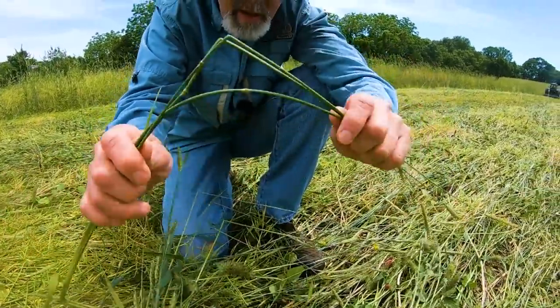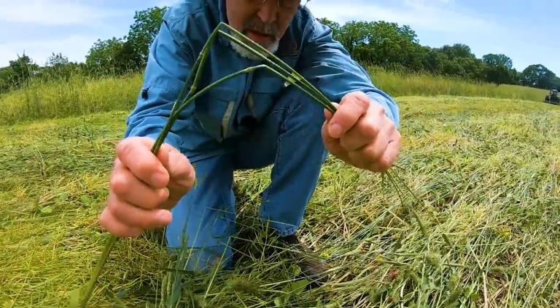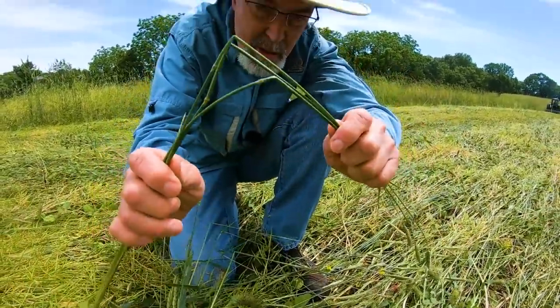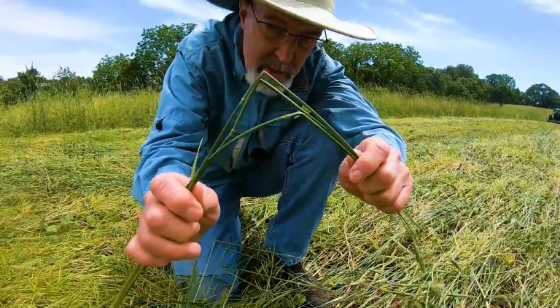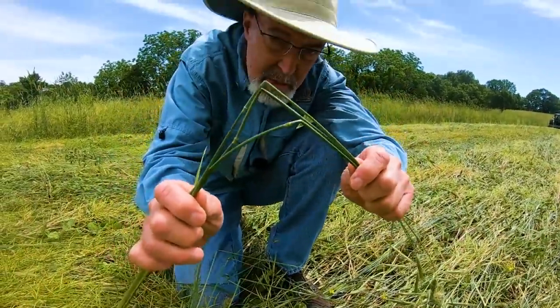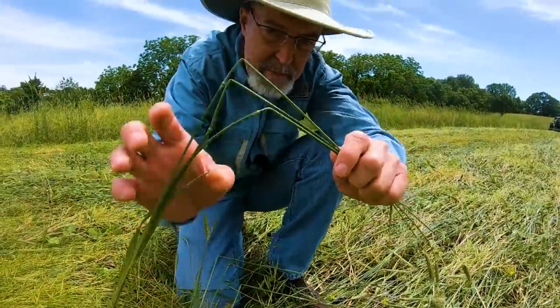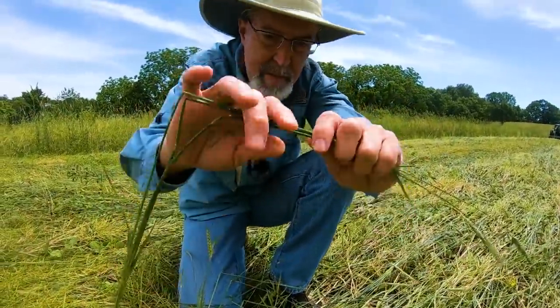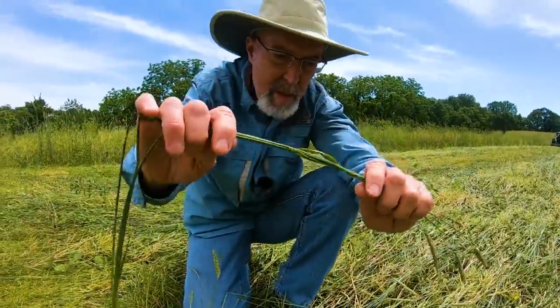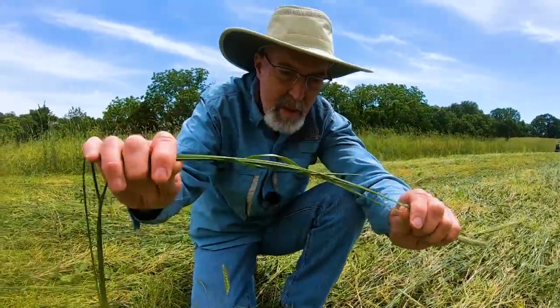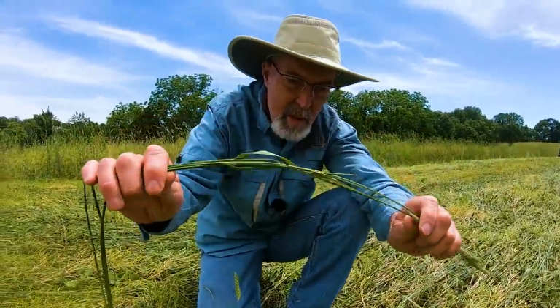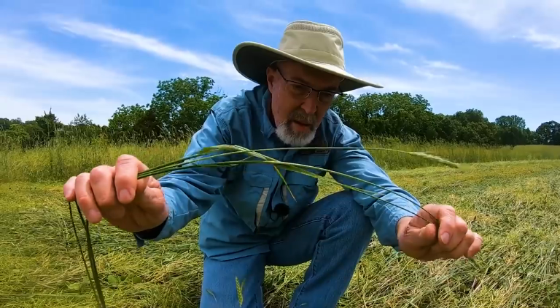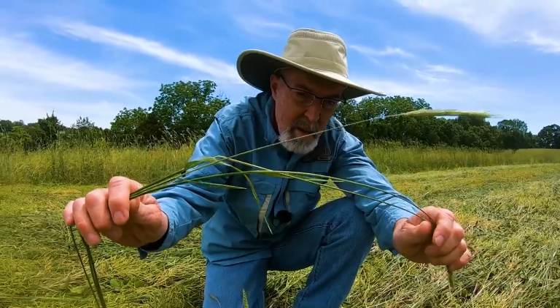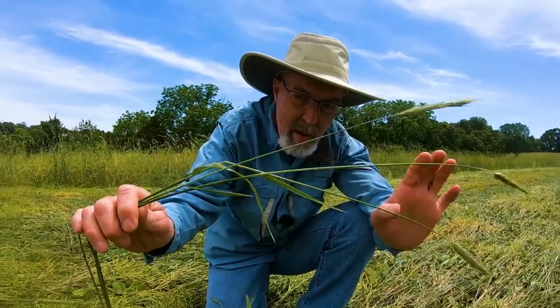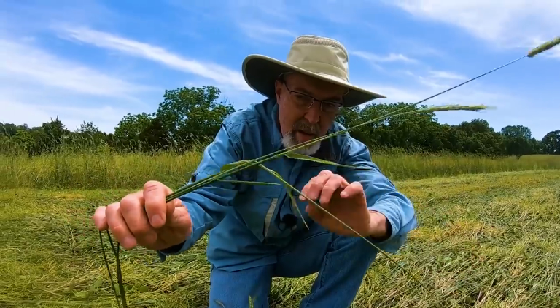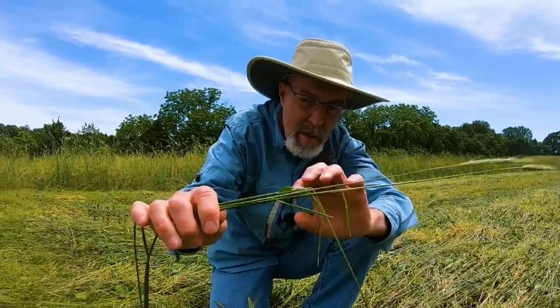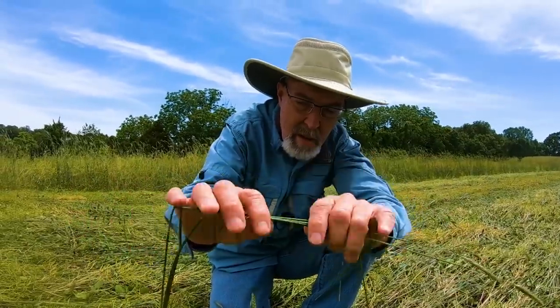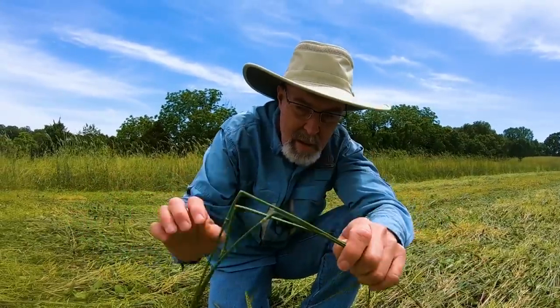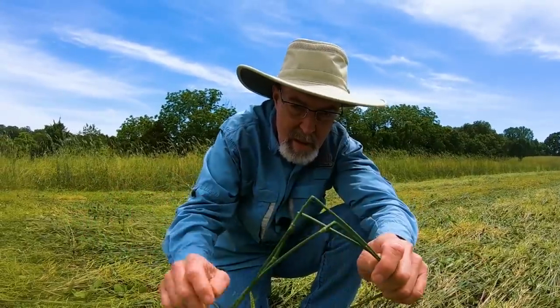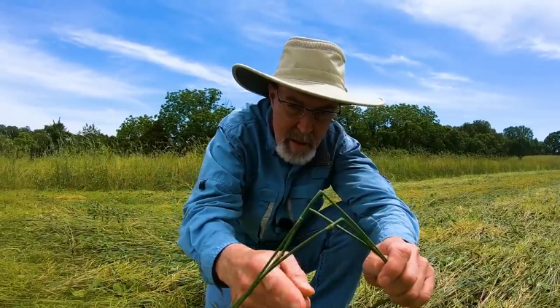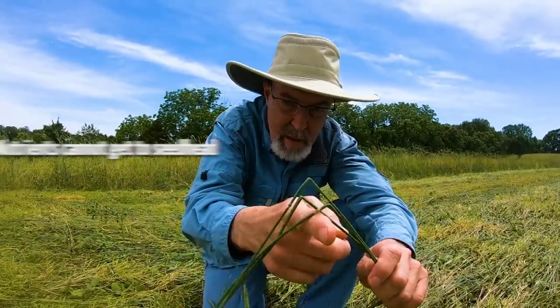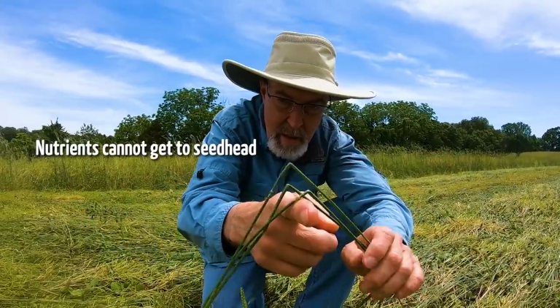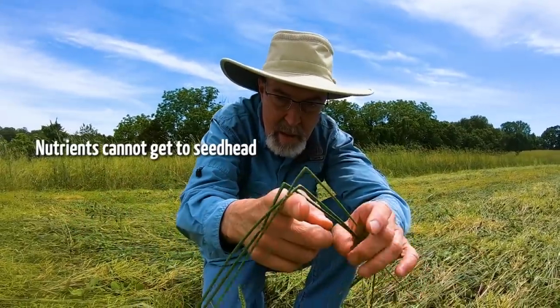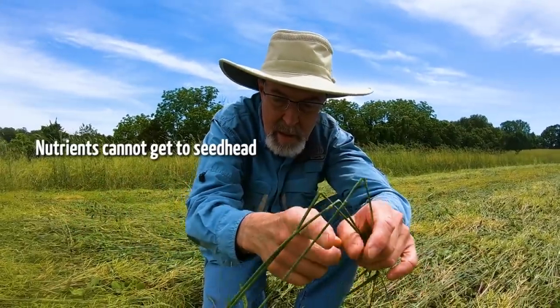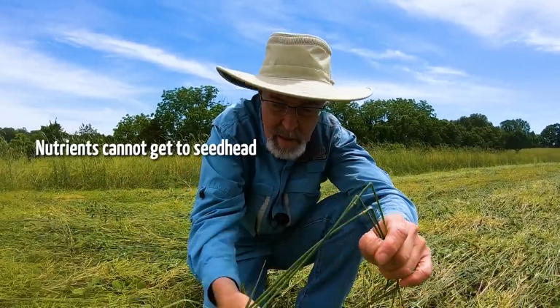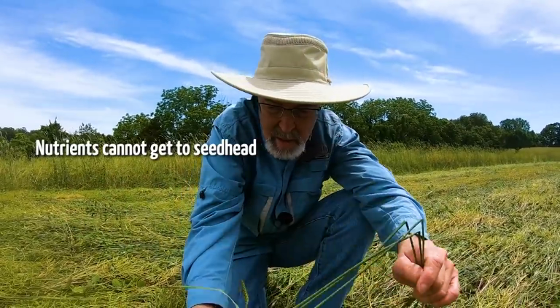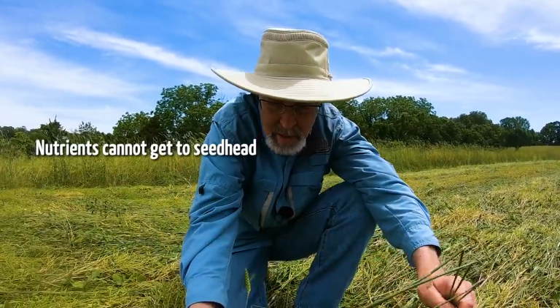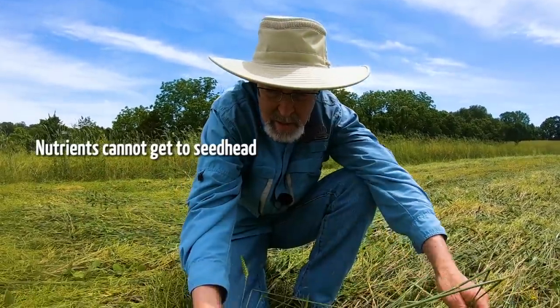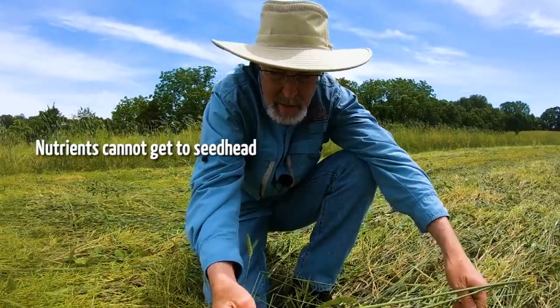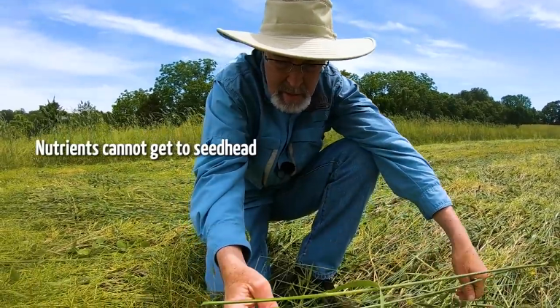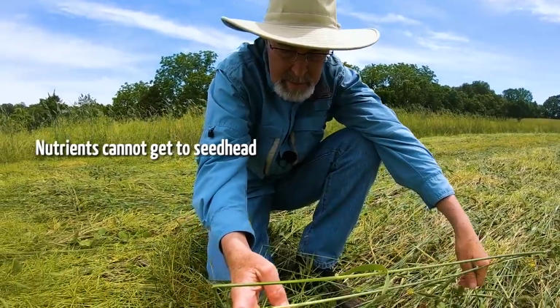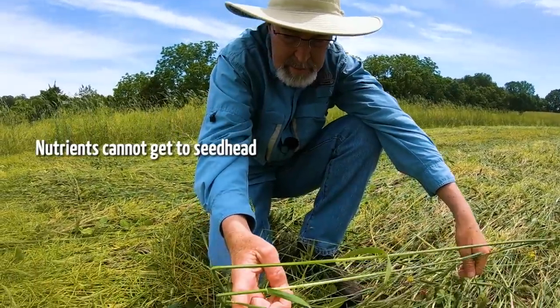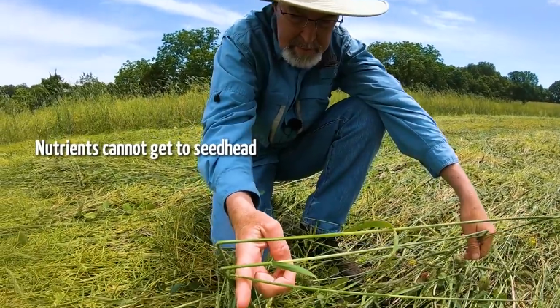That crimping of the stem, that crushing of the stem, keeps it from getting nutrients up to the seed head that's developing.